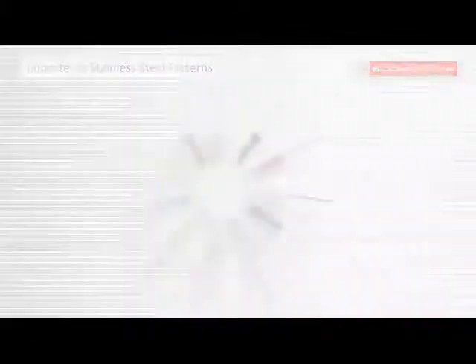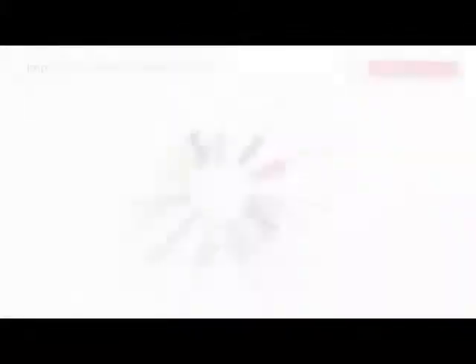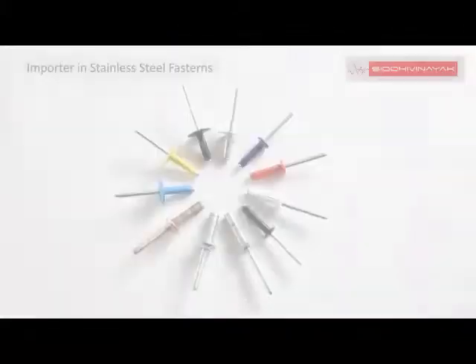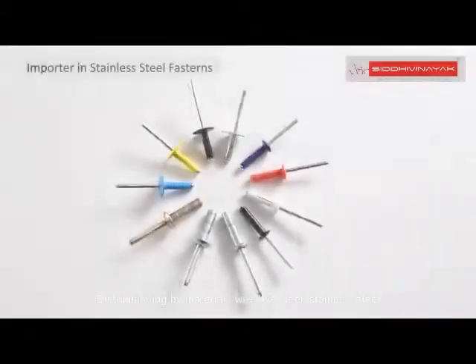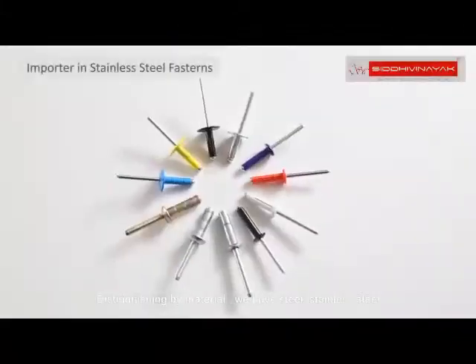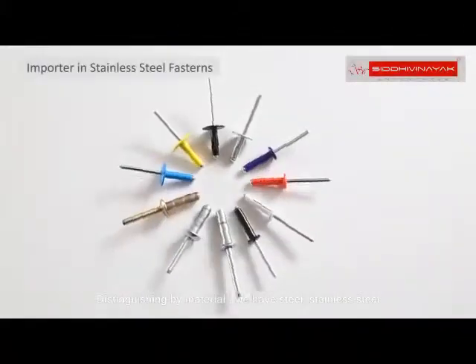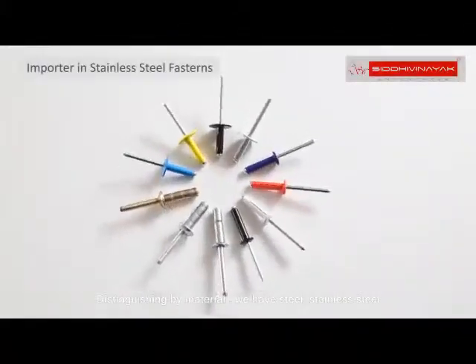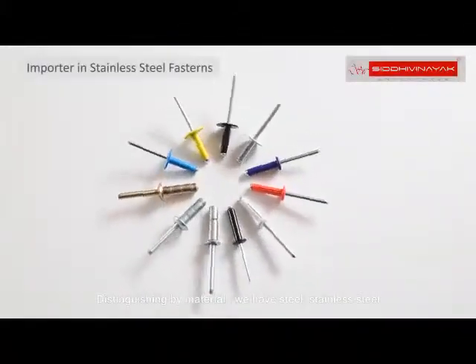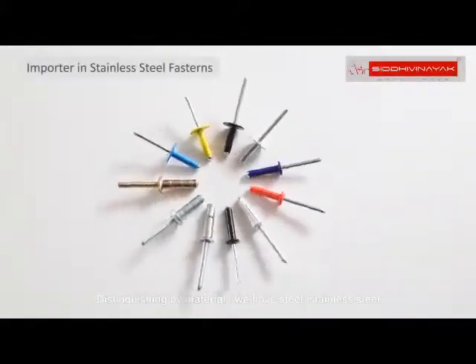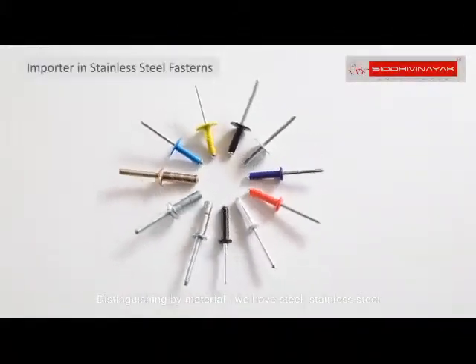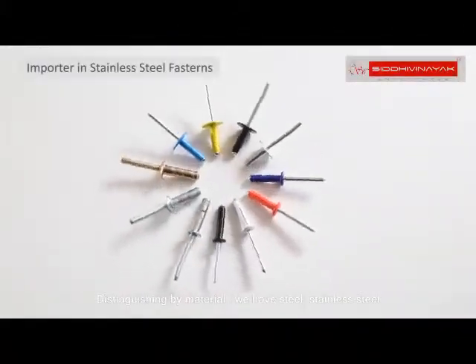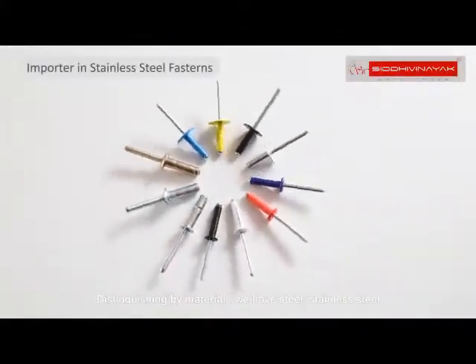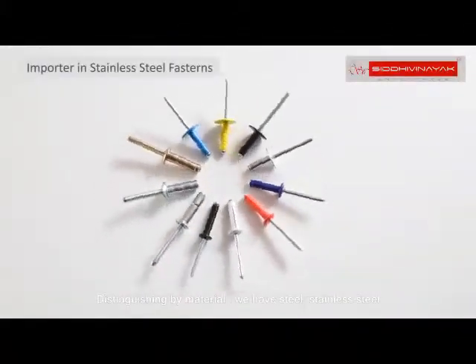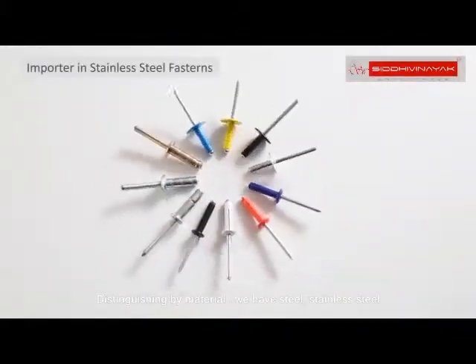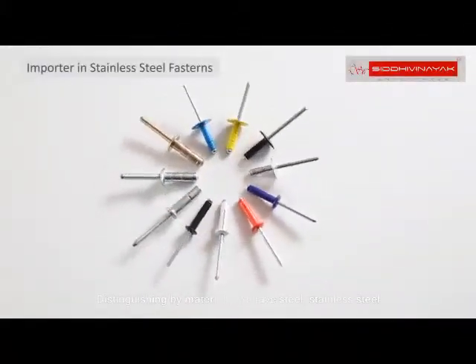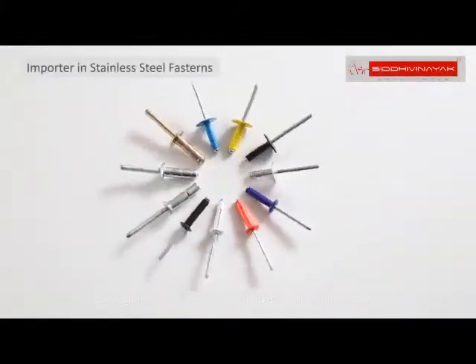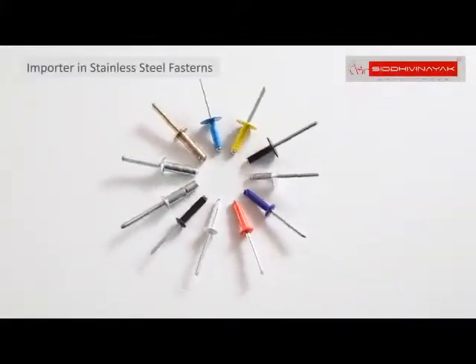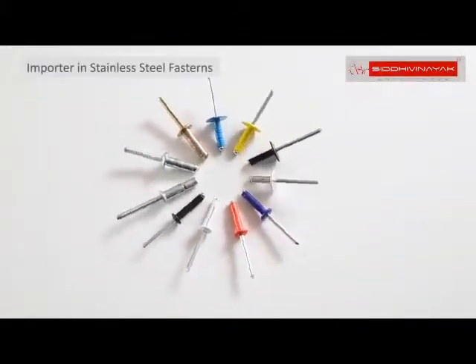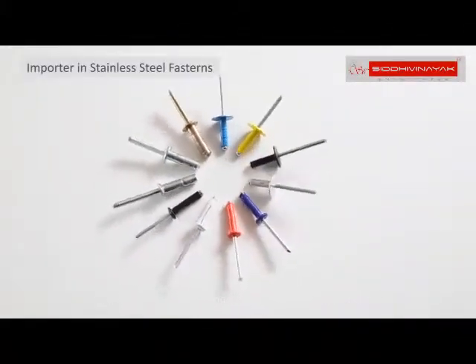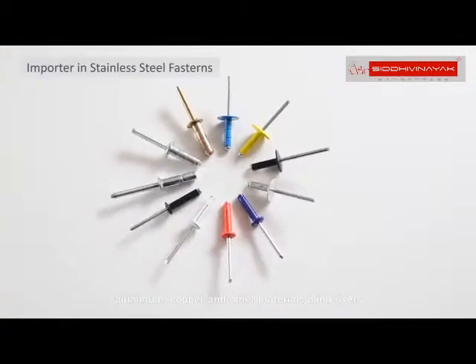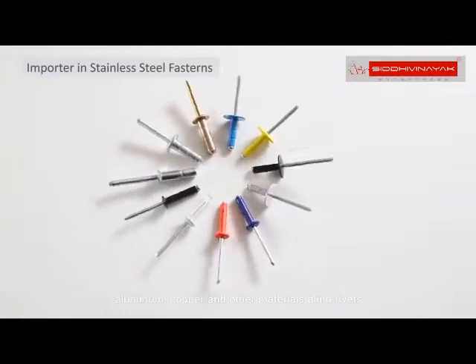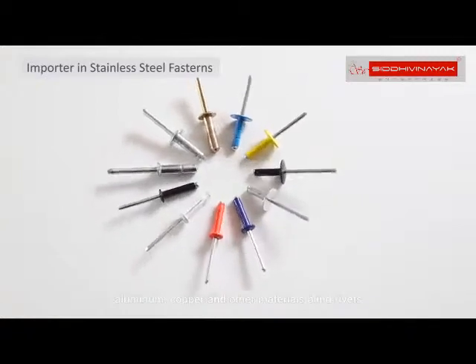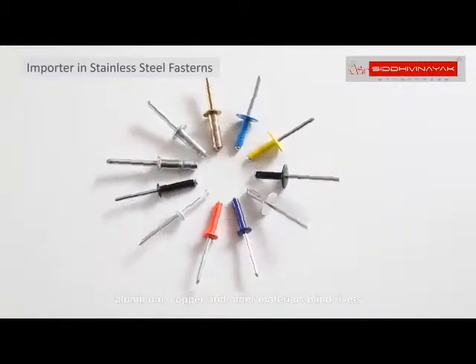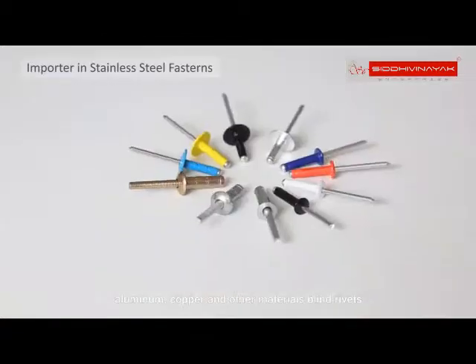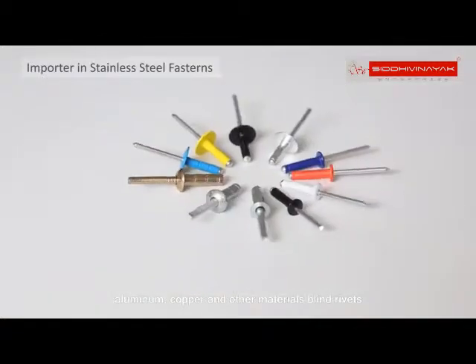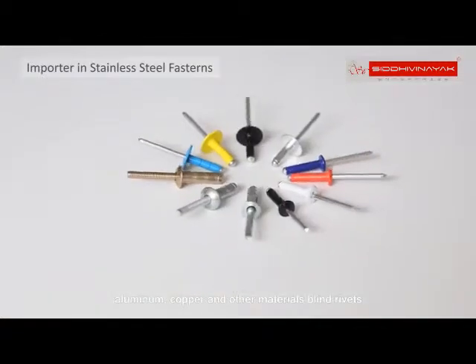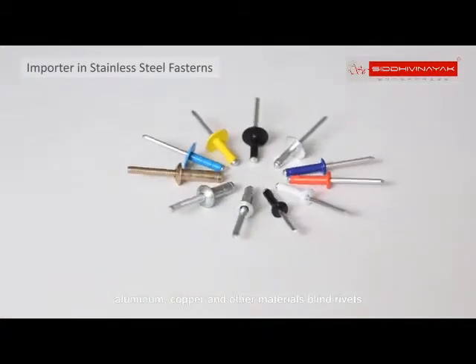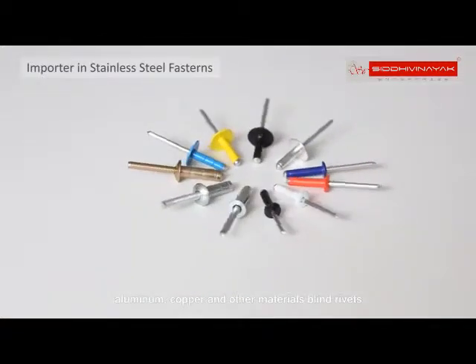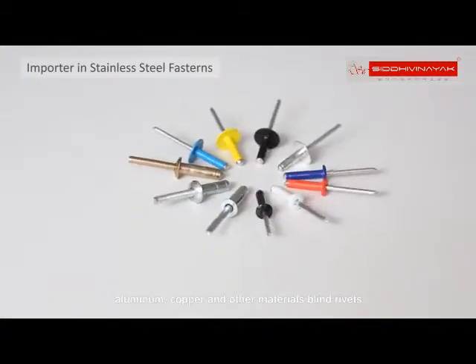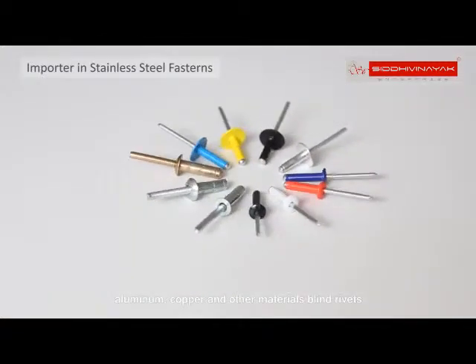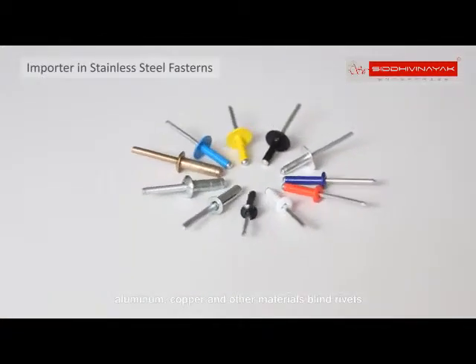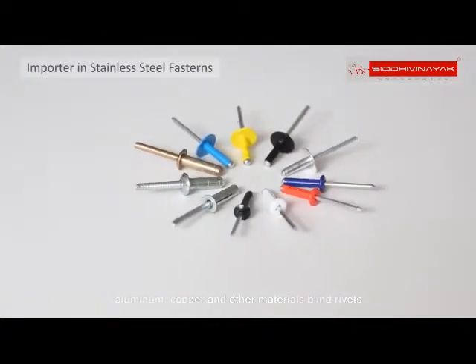Distinguishing by material, we have steel, stainless steel, aluminum, copper and other materials blind rivets.